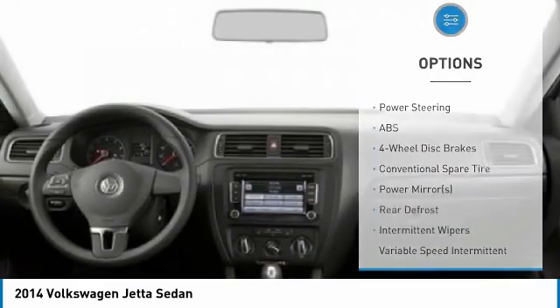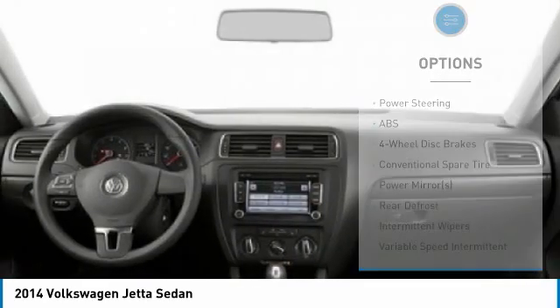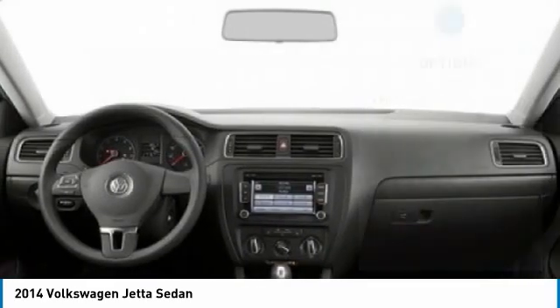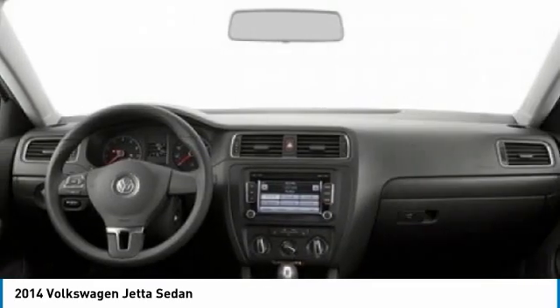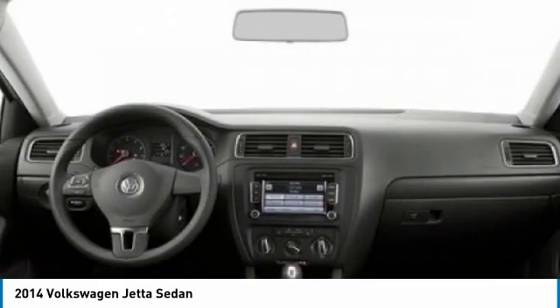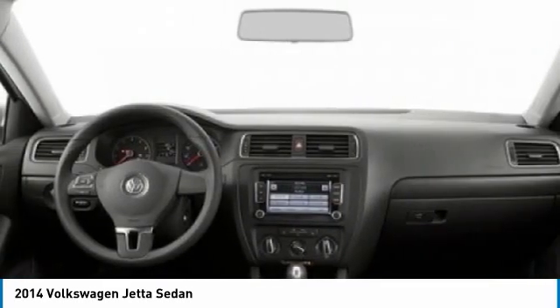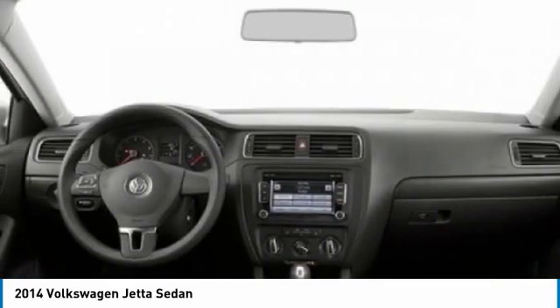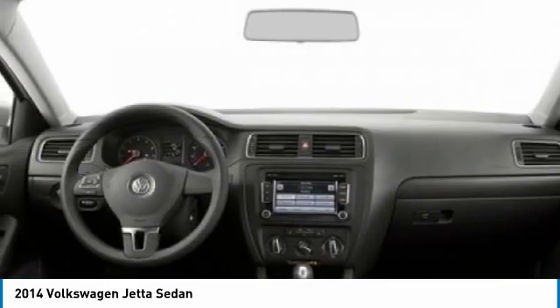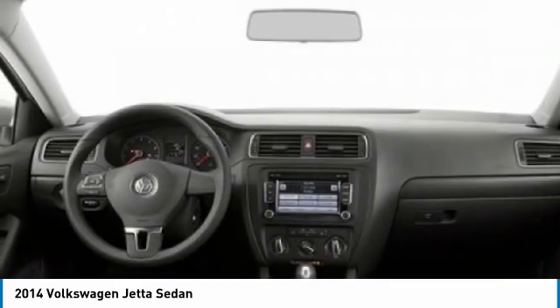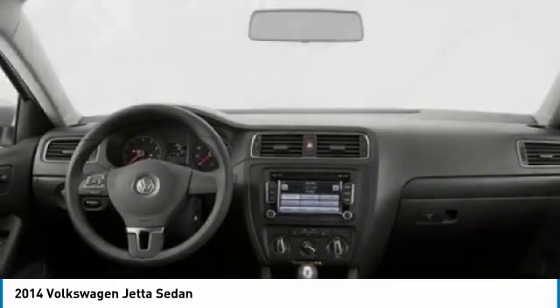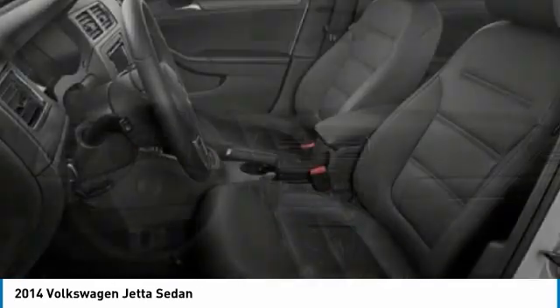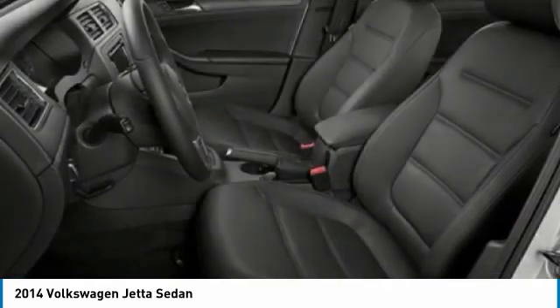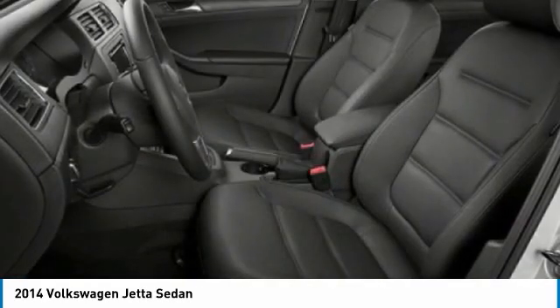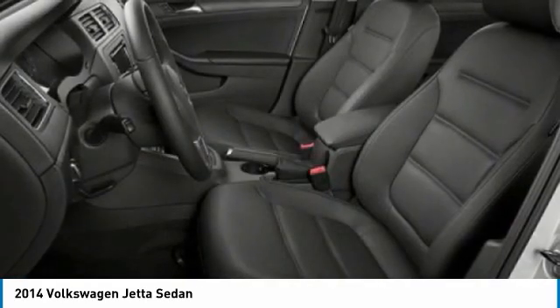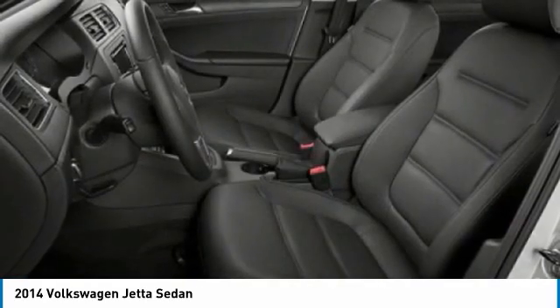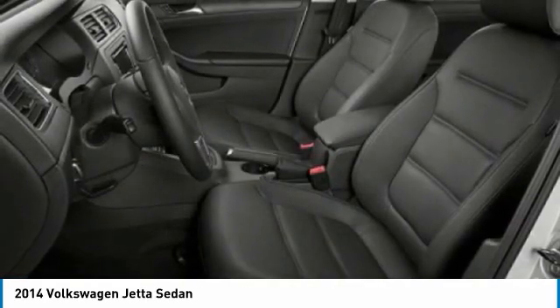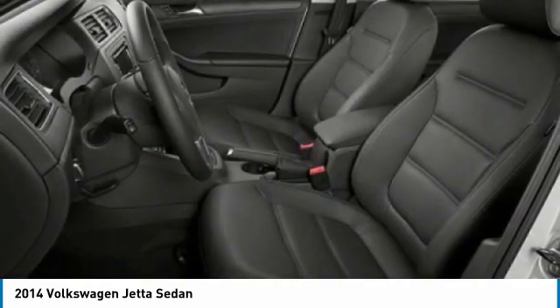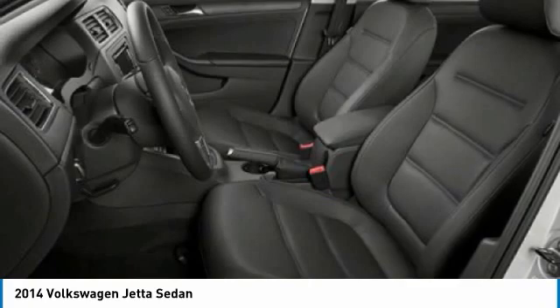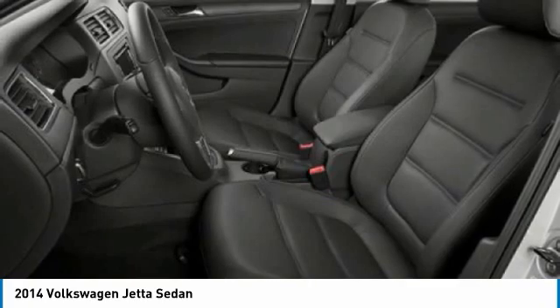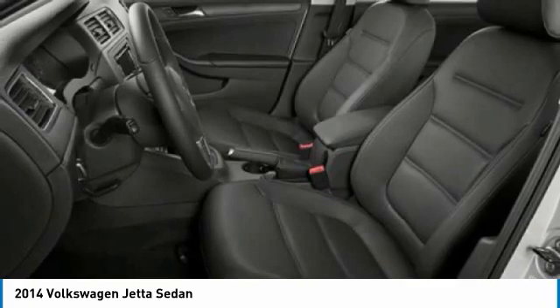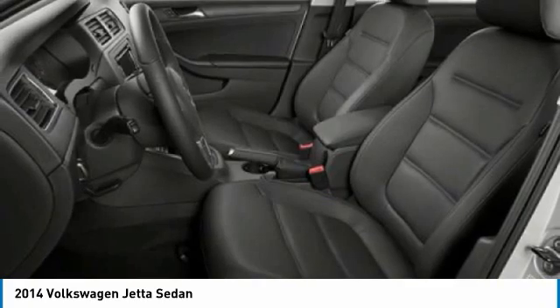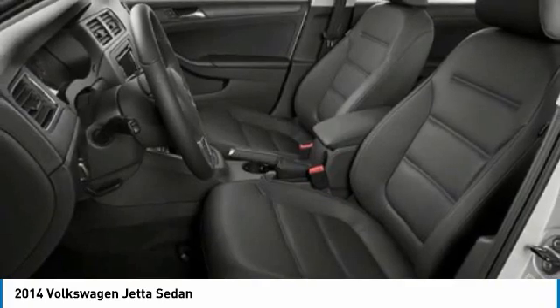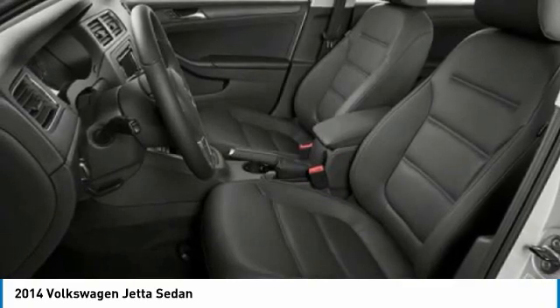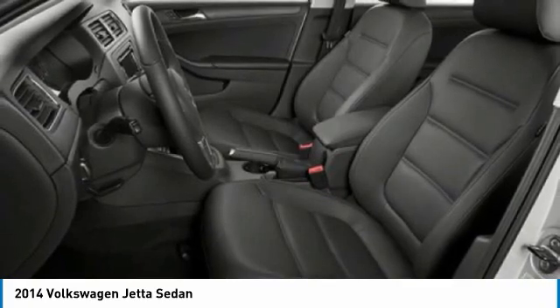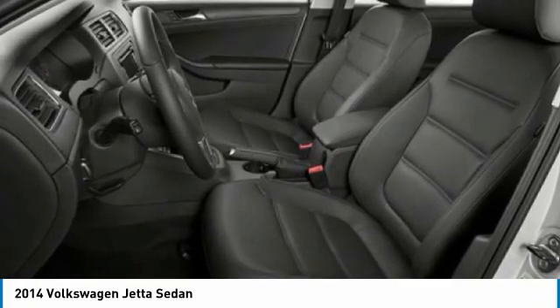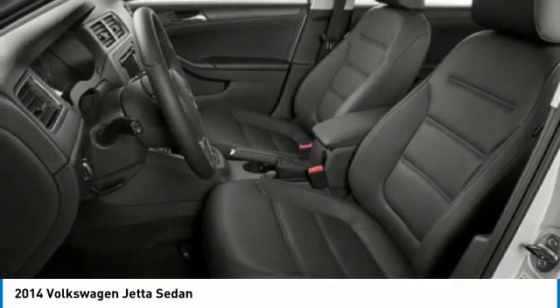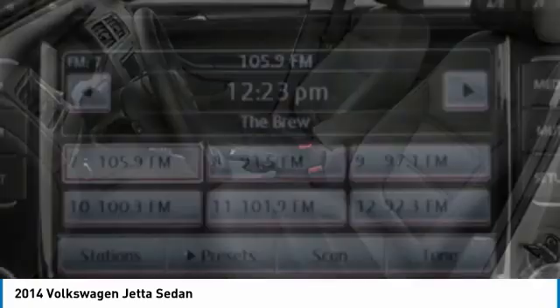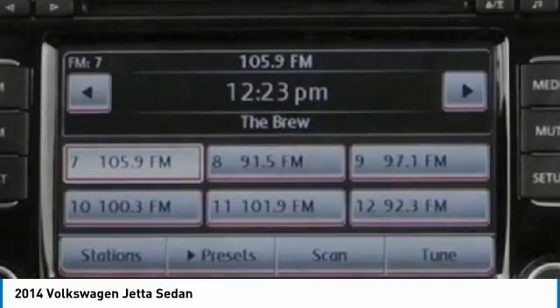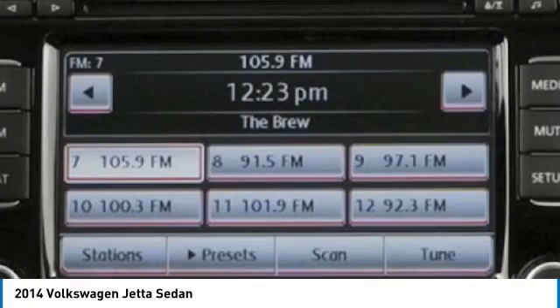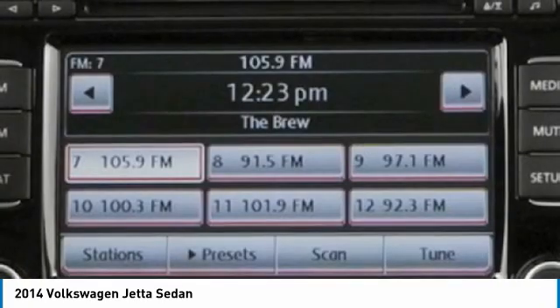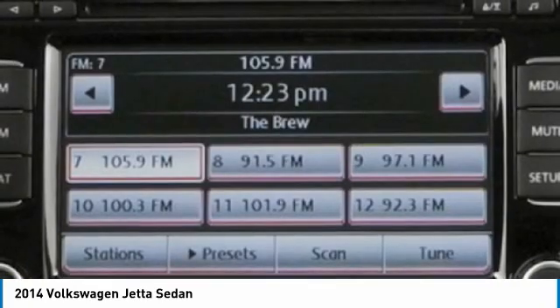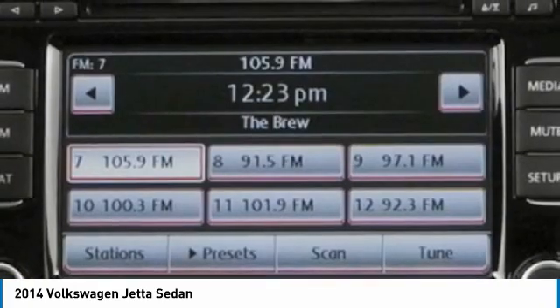Tires: front performance. Integrated turn signal mirrors. Tires: rear performance.